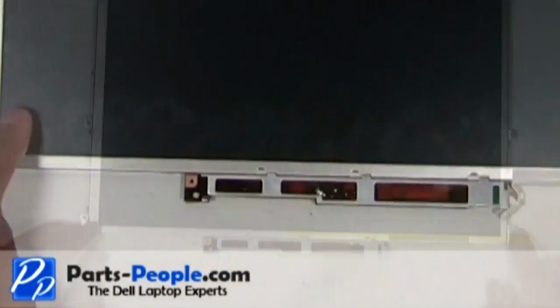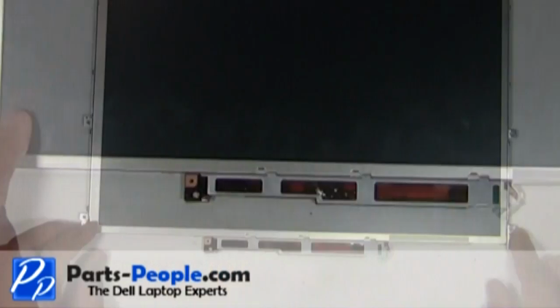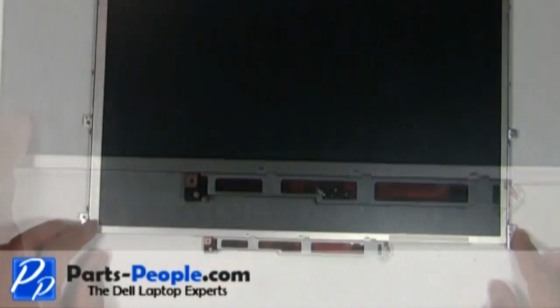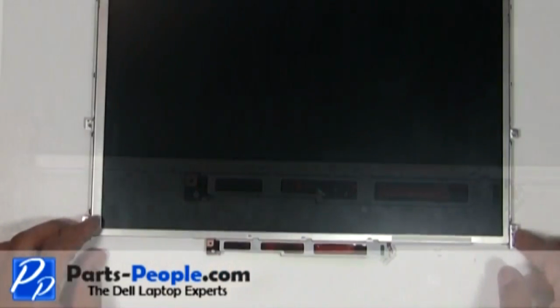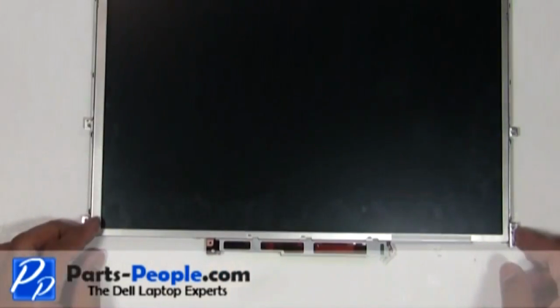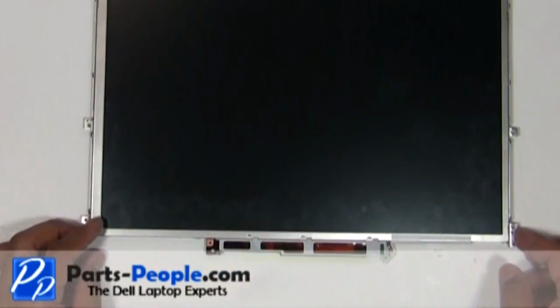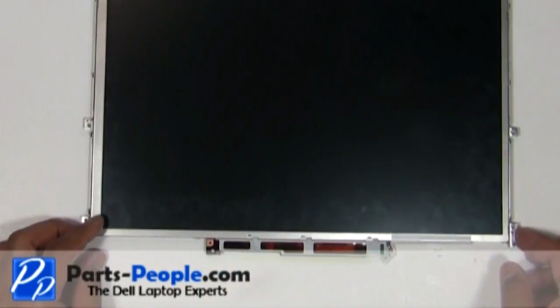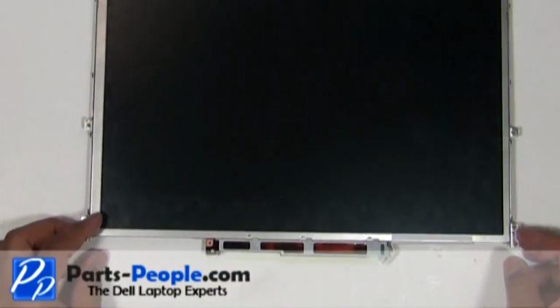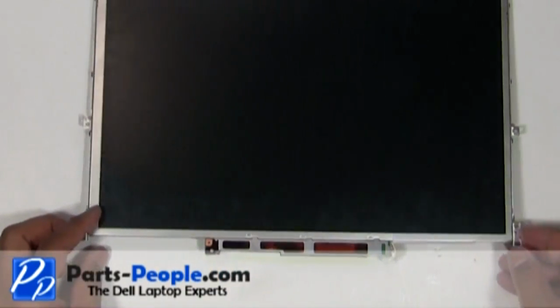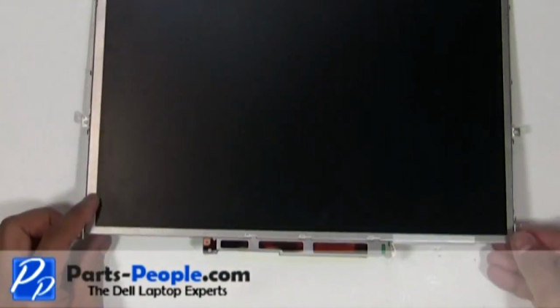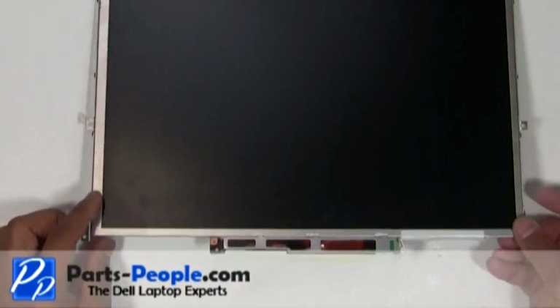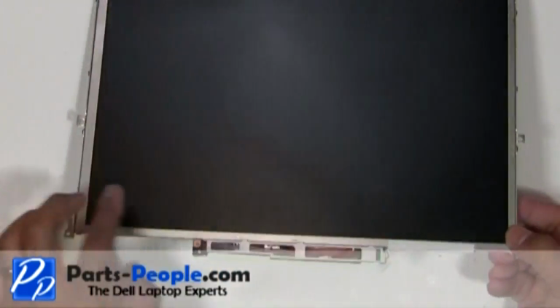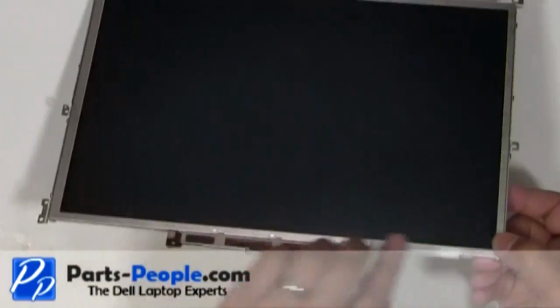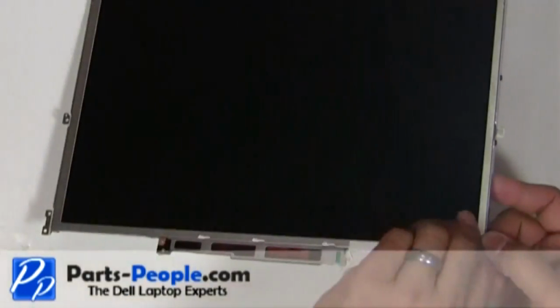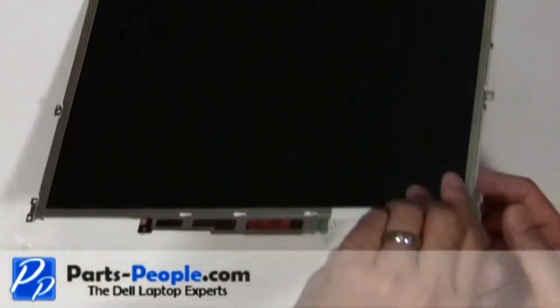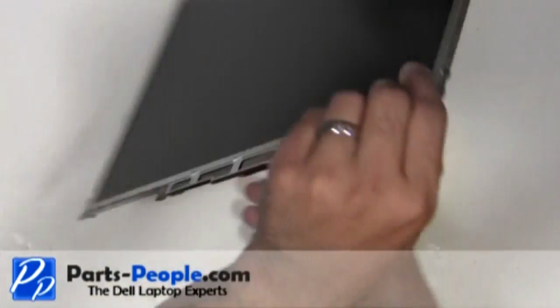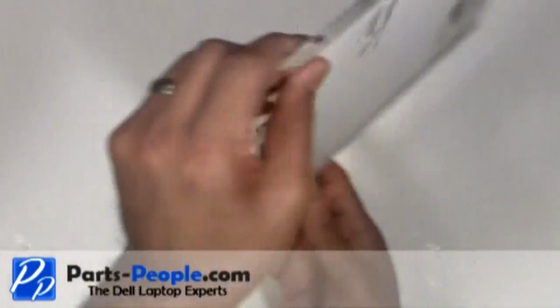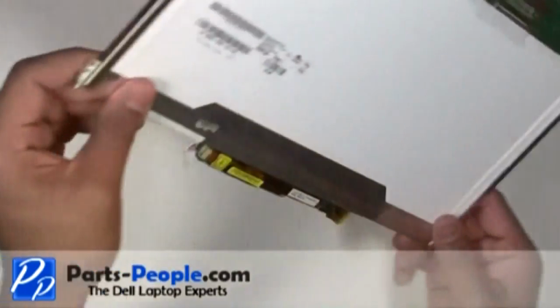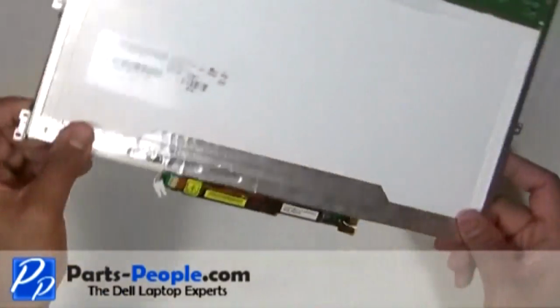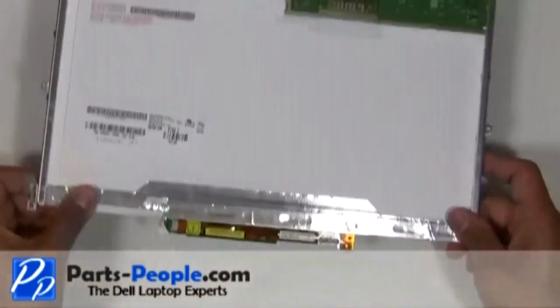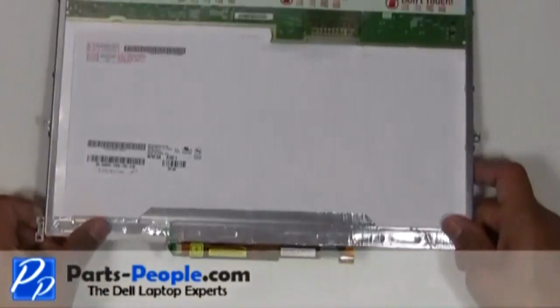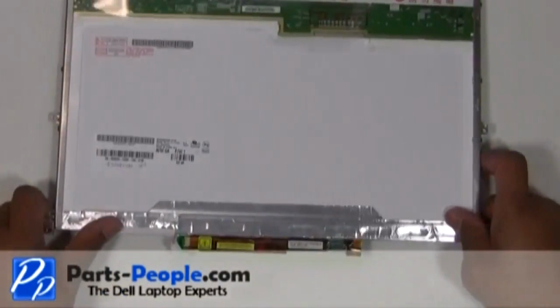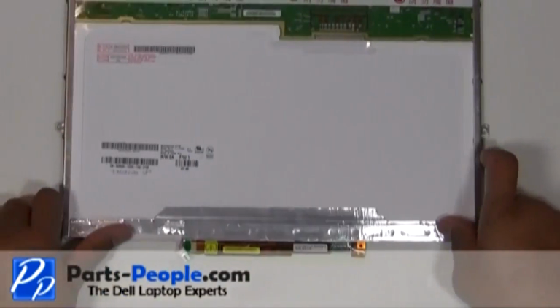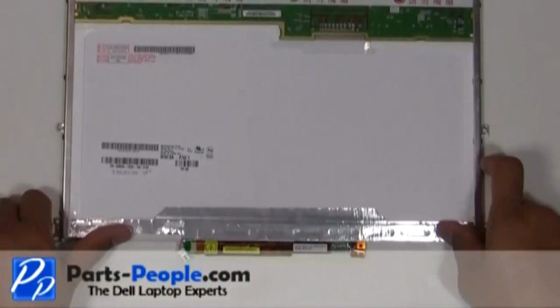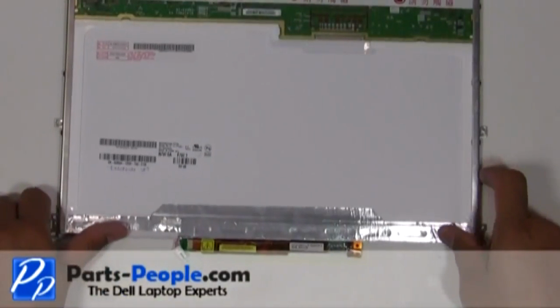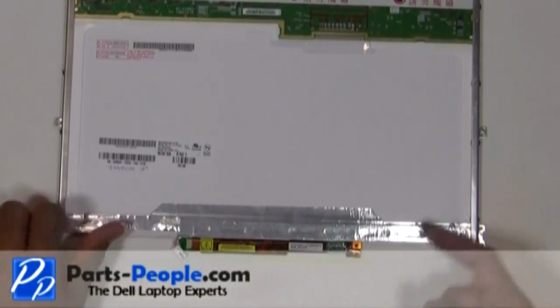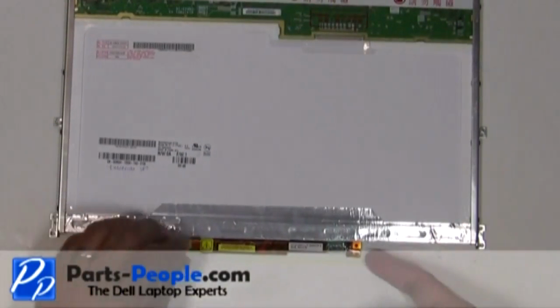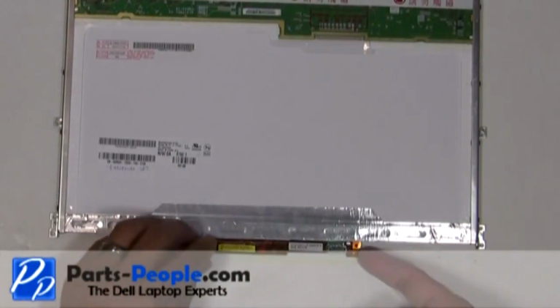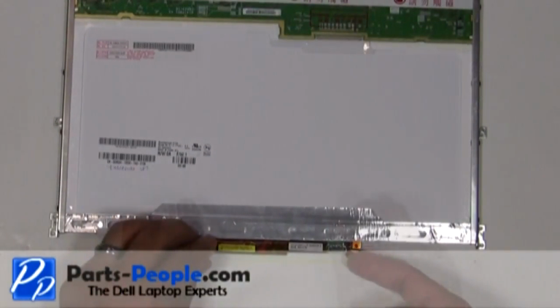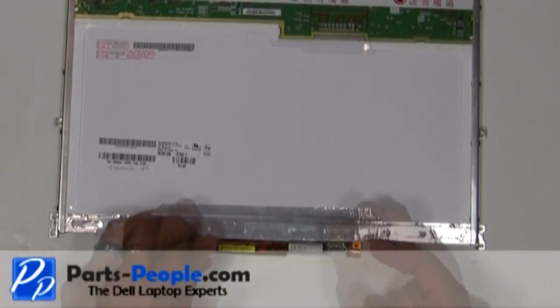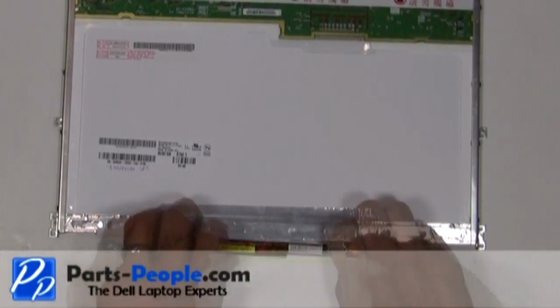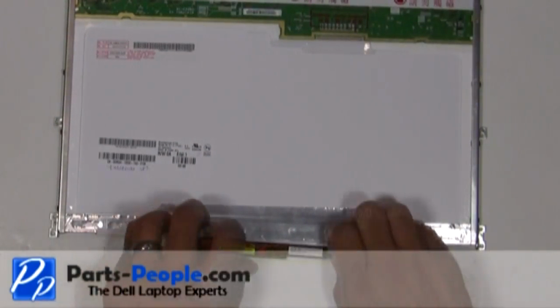Flip the LCD screen over. Remove the inverter from the inverter slot.